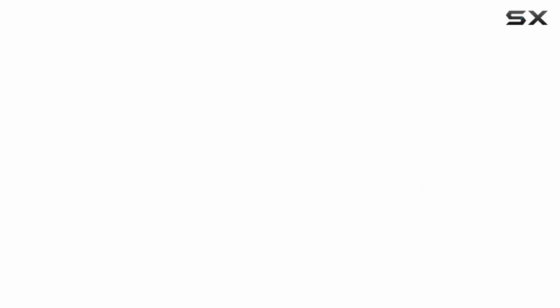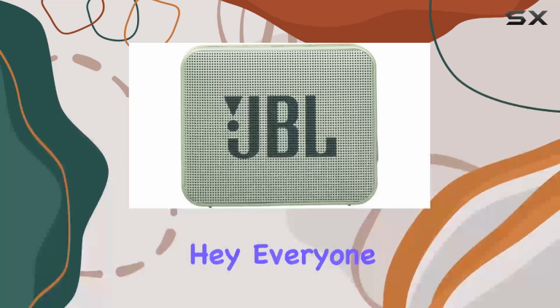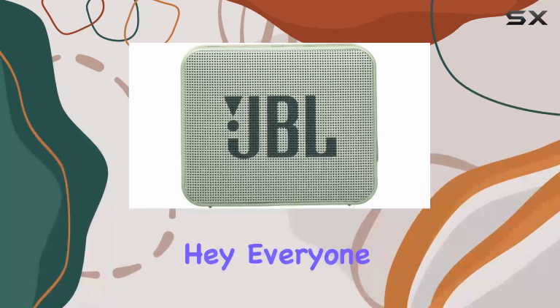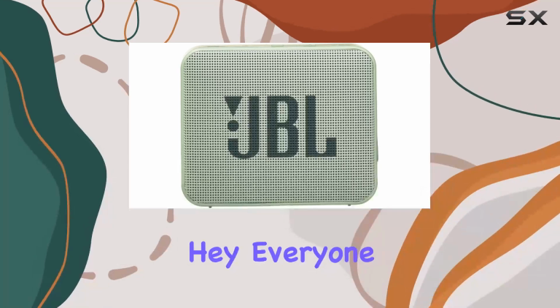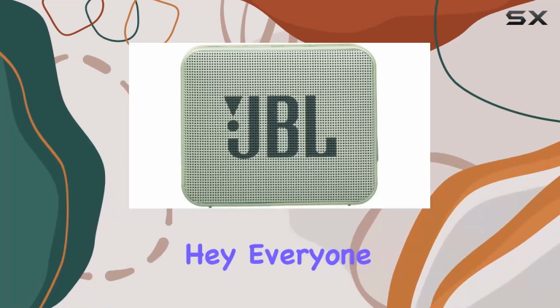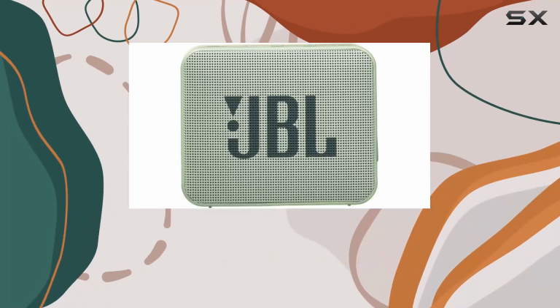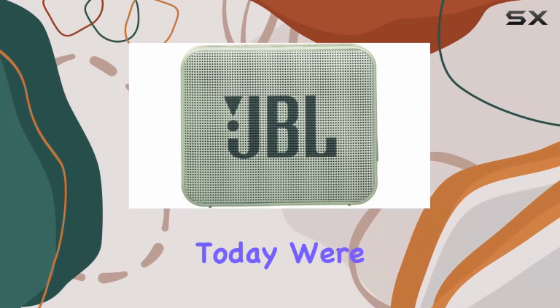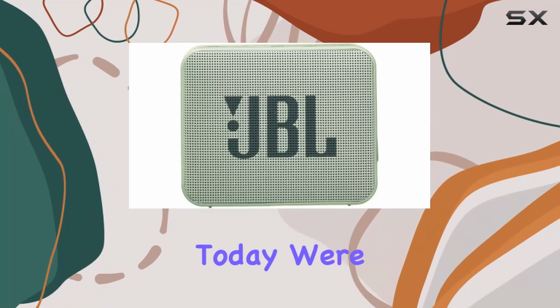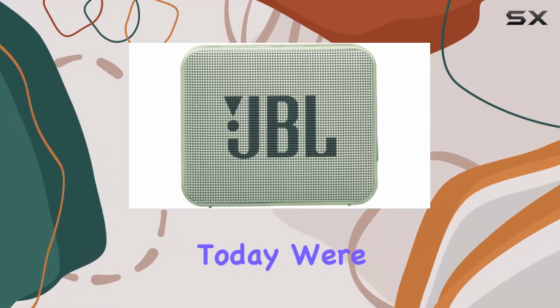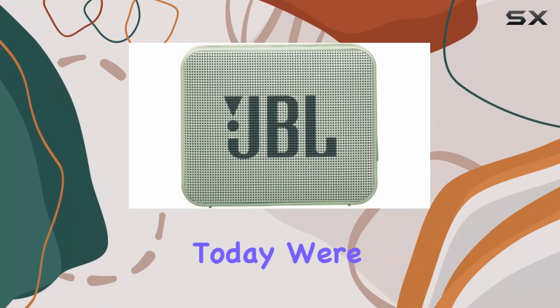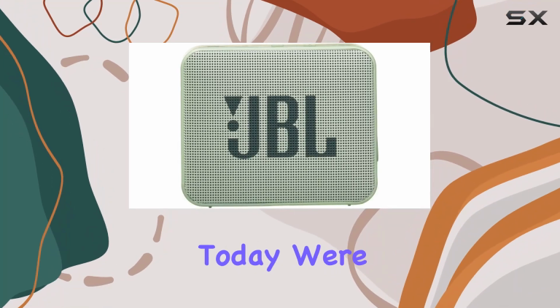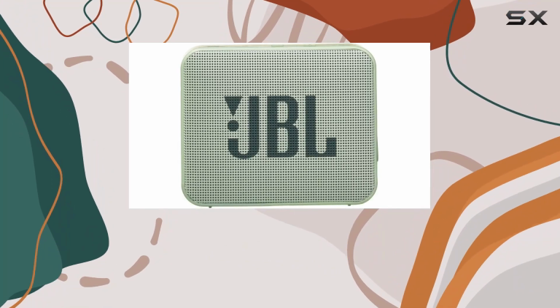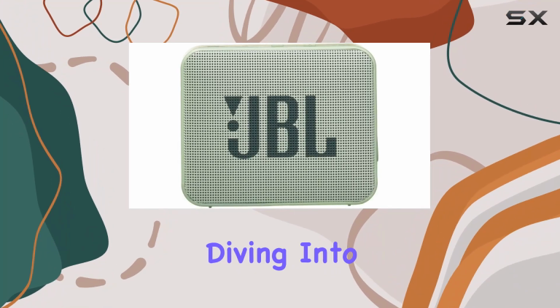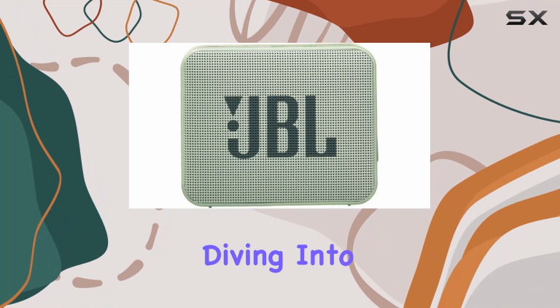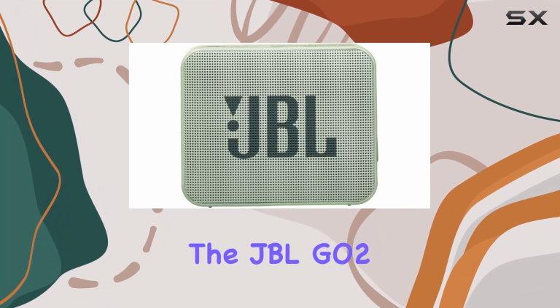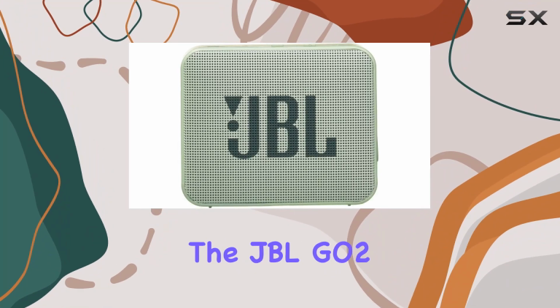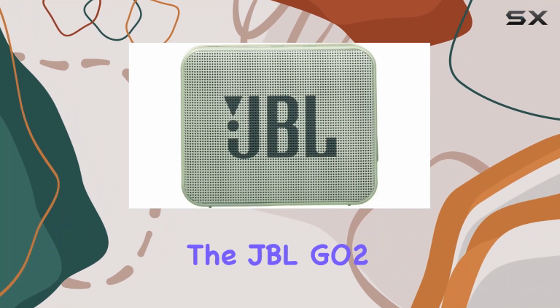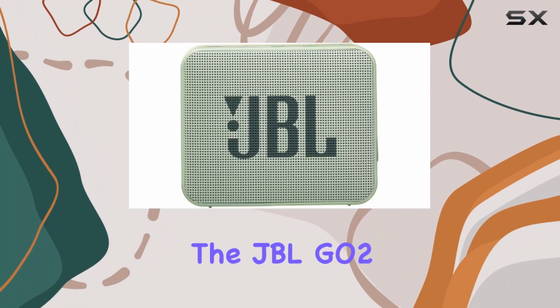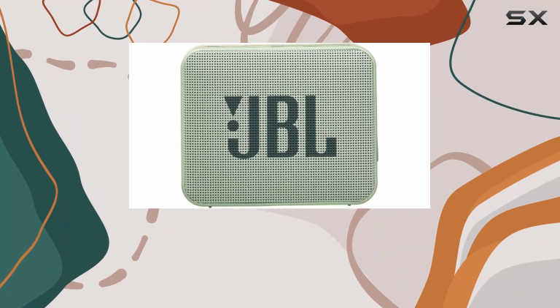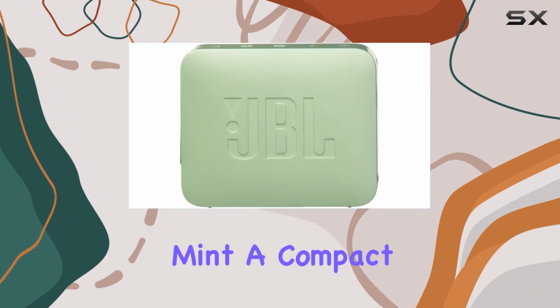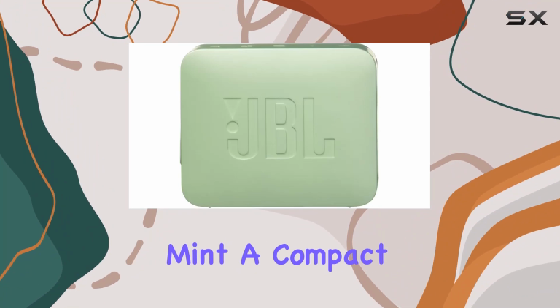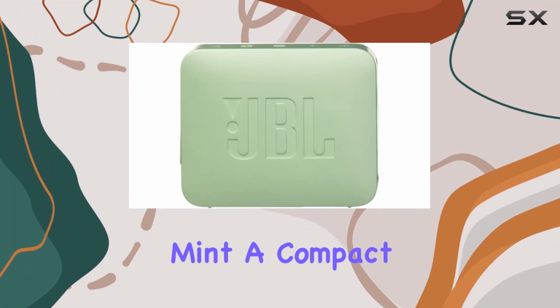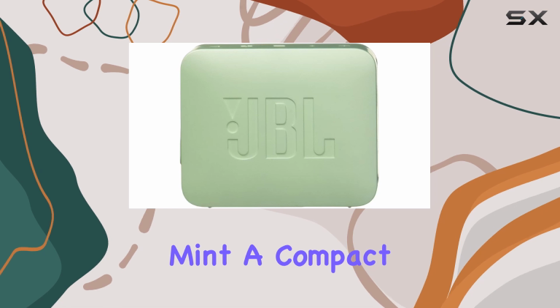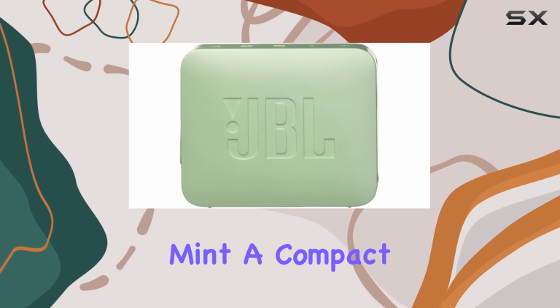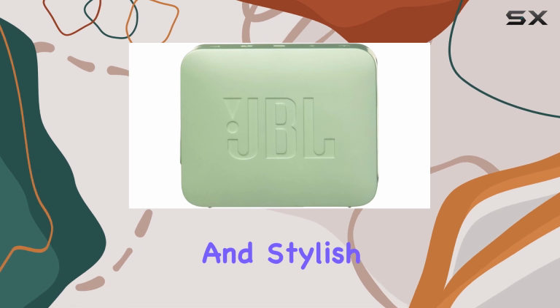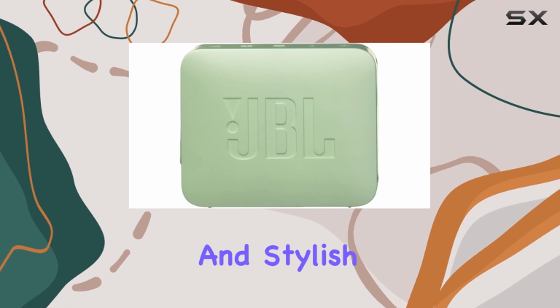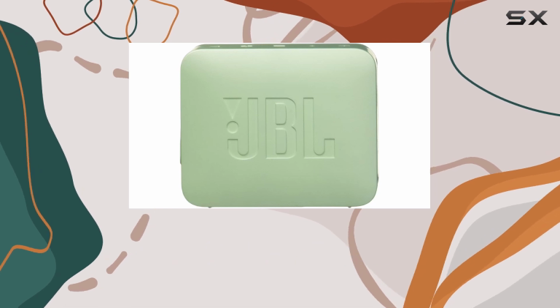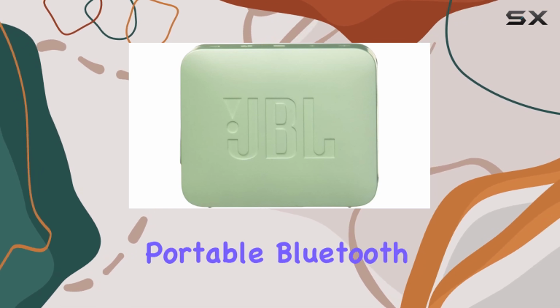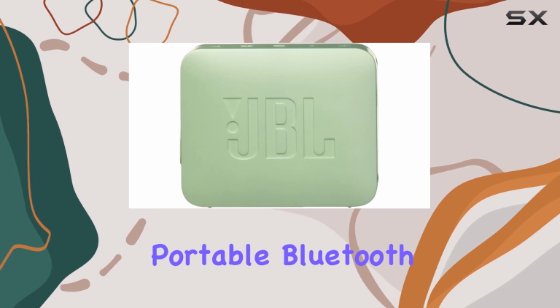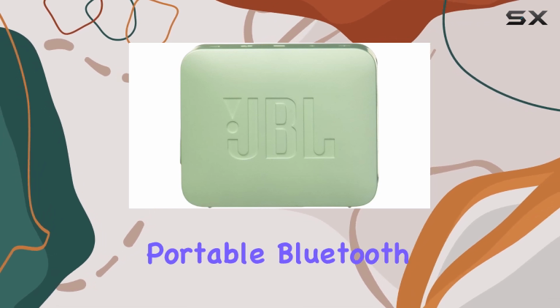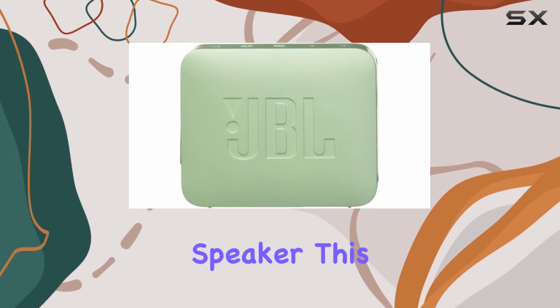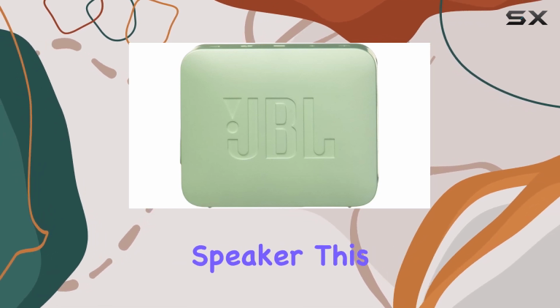Hey everyone! Today, we're diving into the JBL Go 2 Mint, a compact and stylish portable Bluetooth speaker.